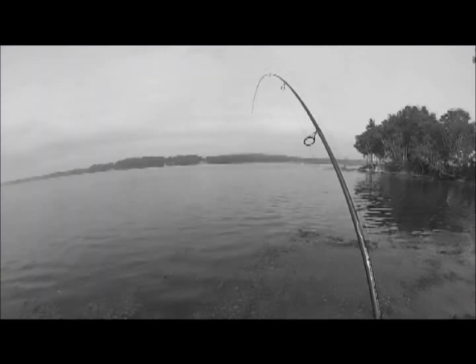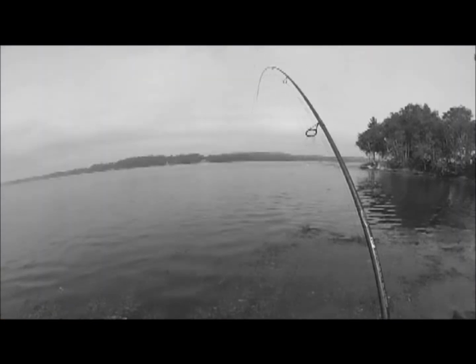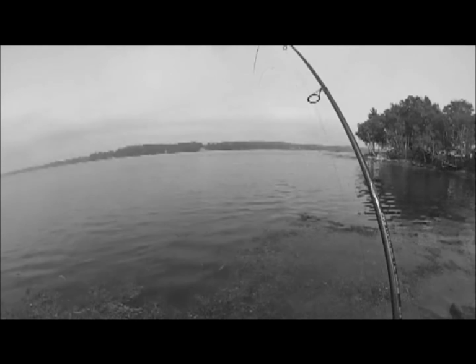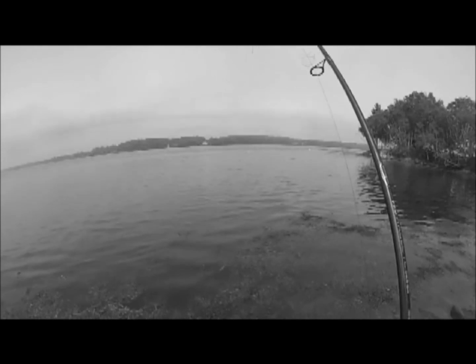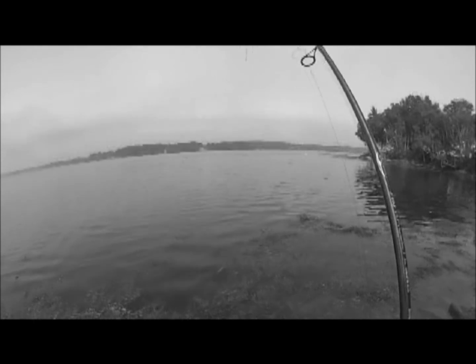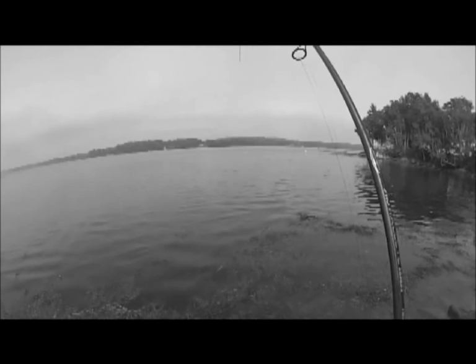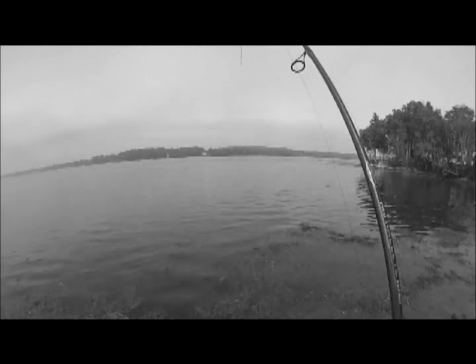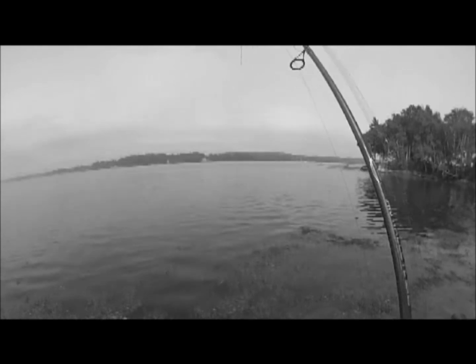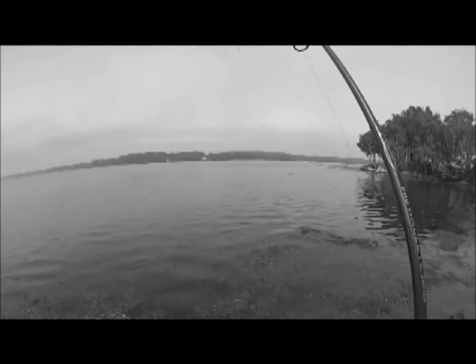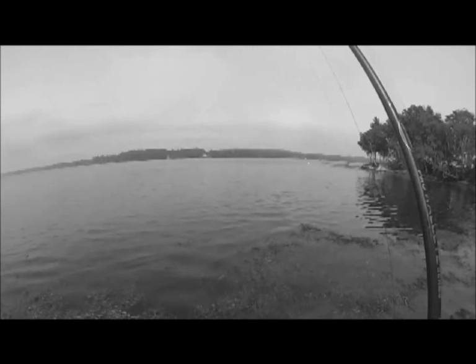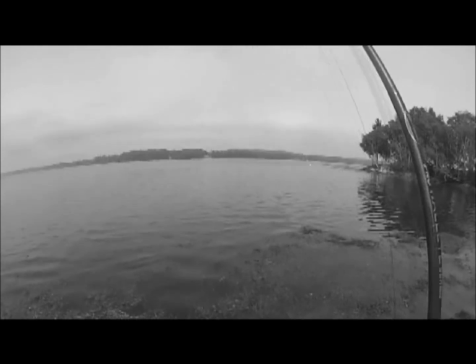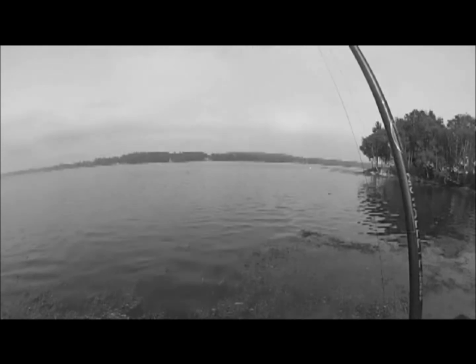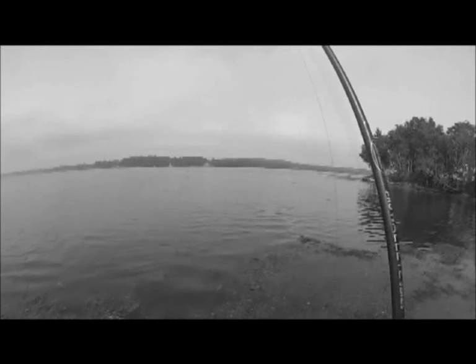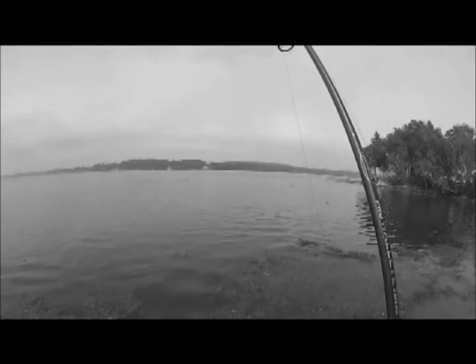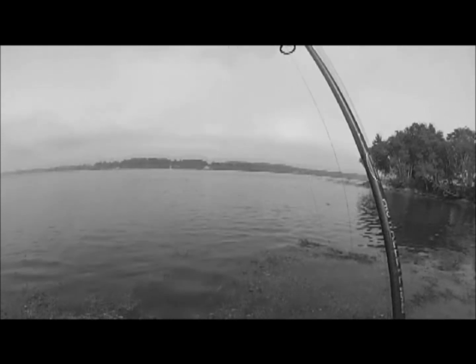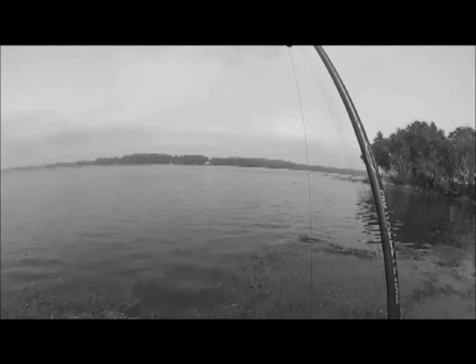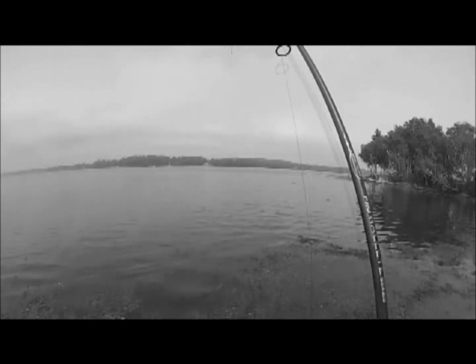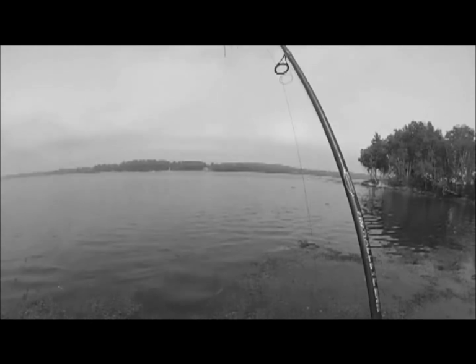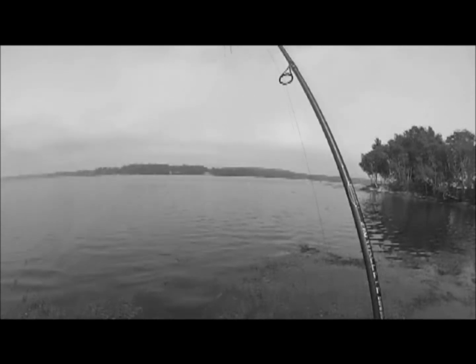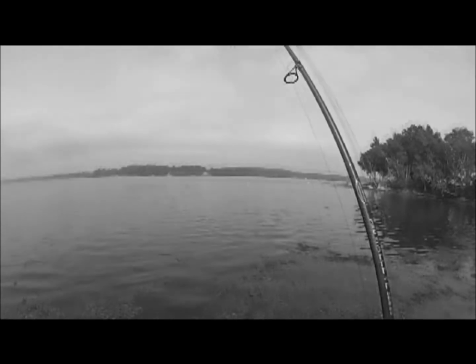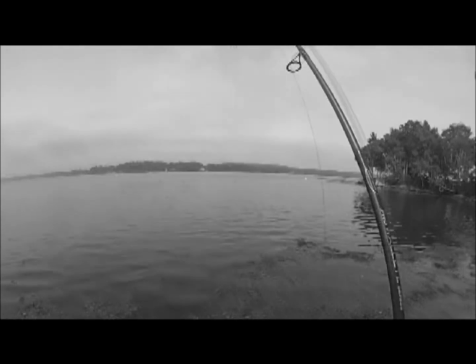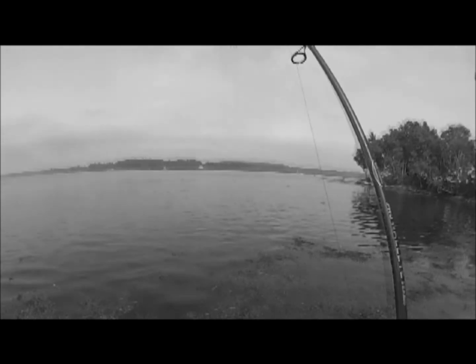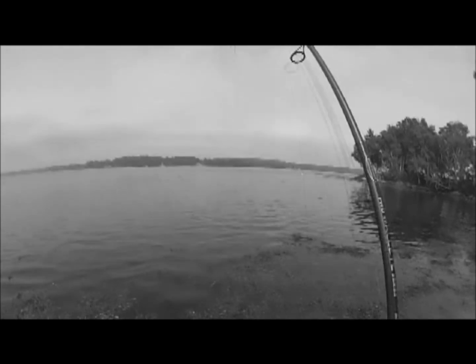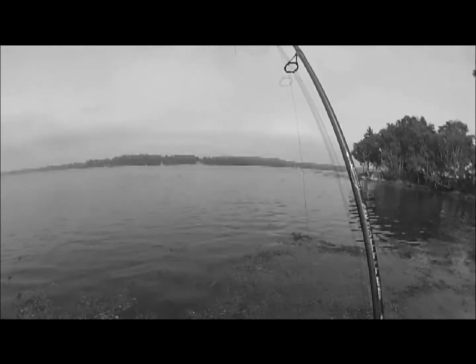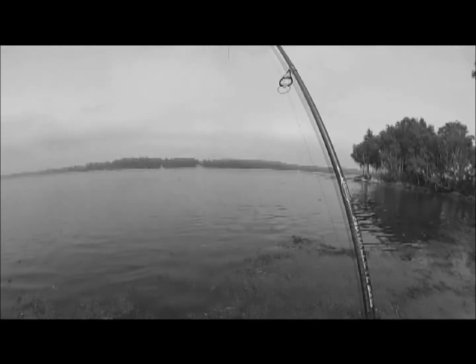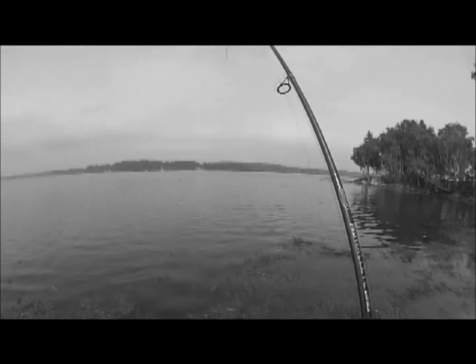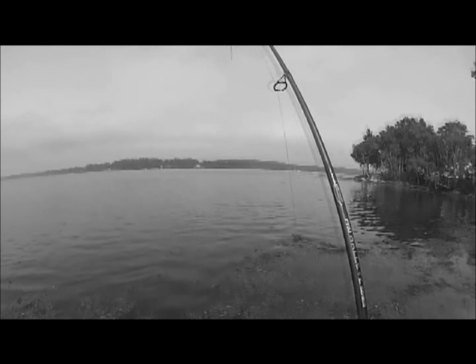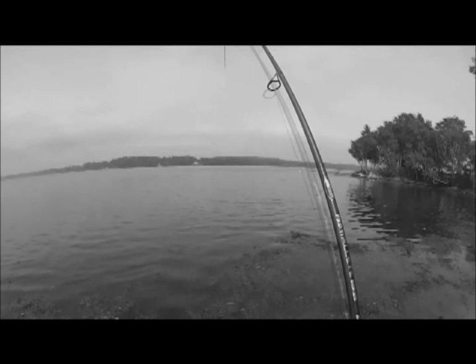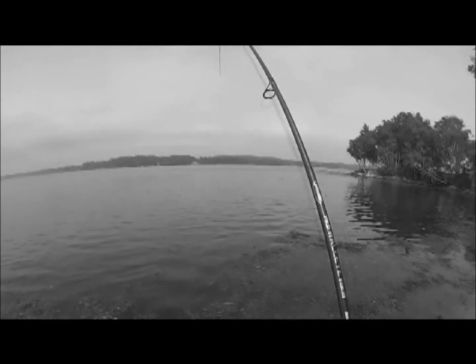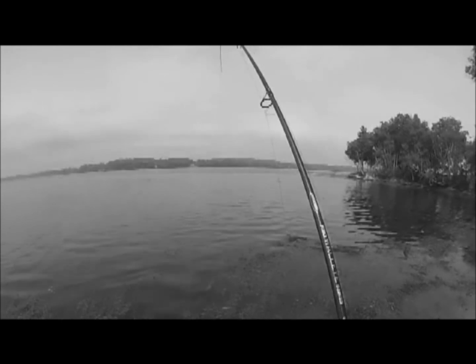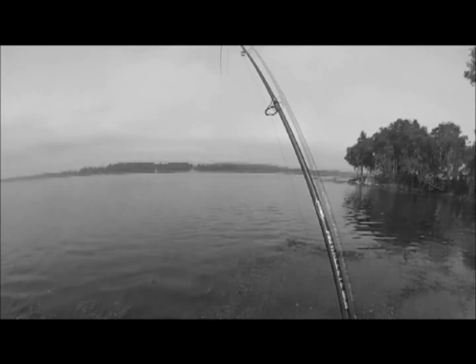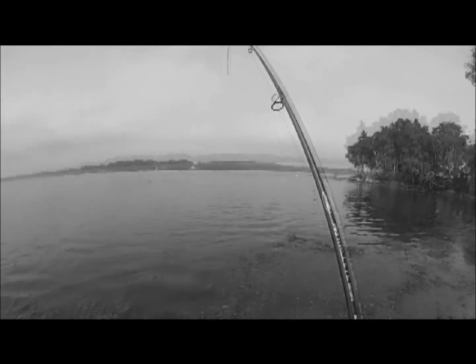People ask where they should fish and I tell them to find water. If you can get access and there's water, fish it. There's probably stripers there.